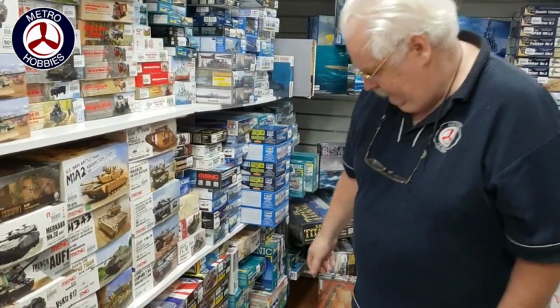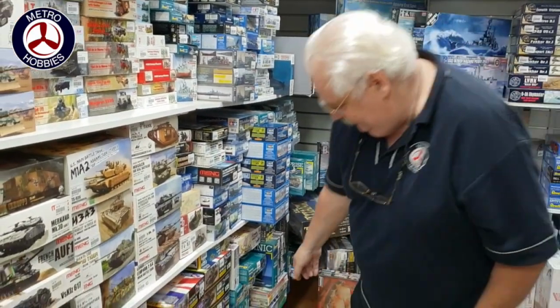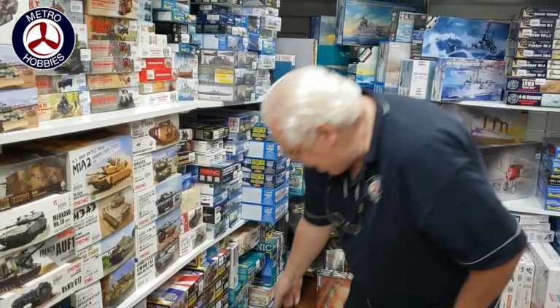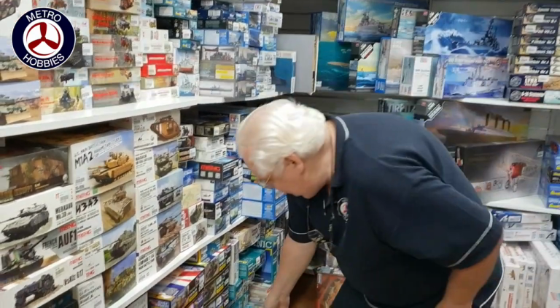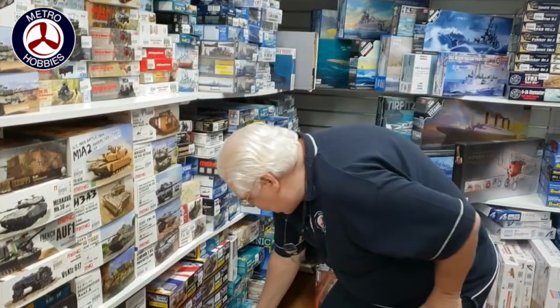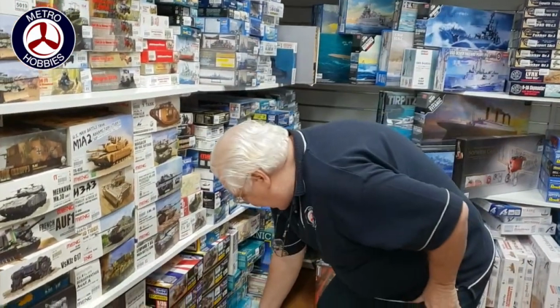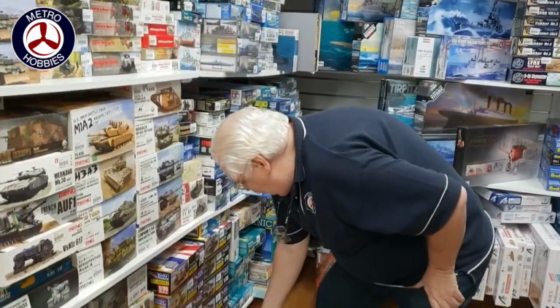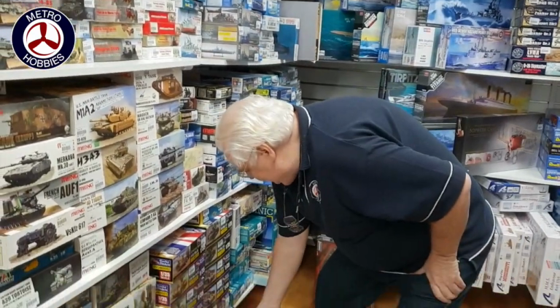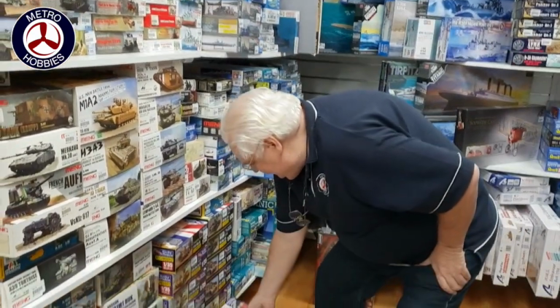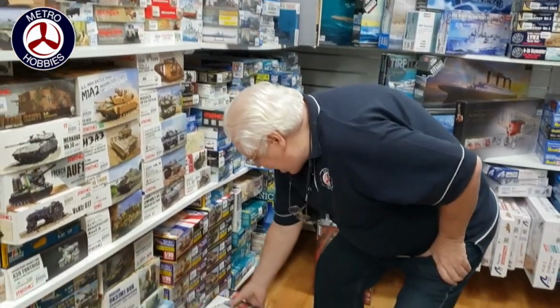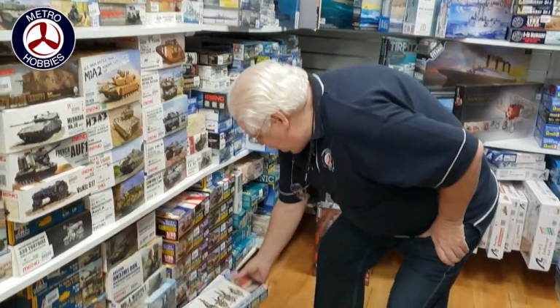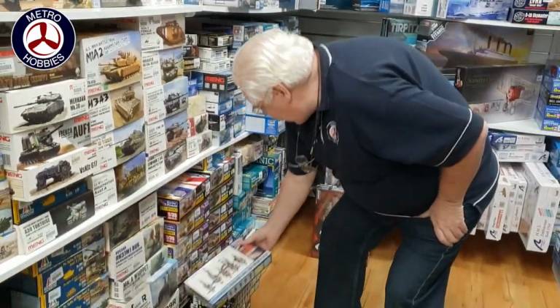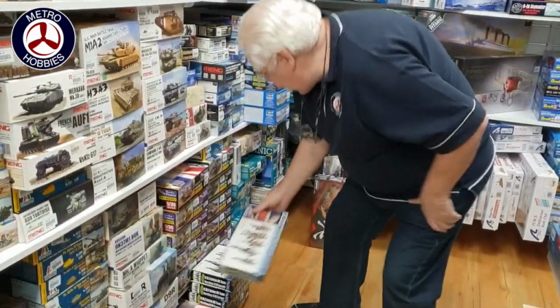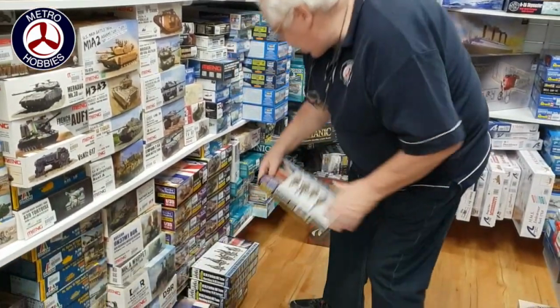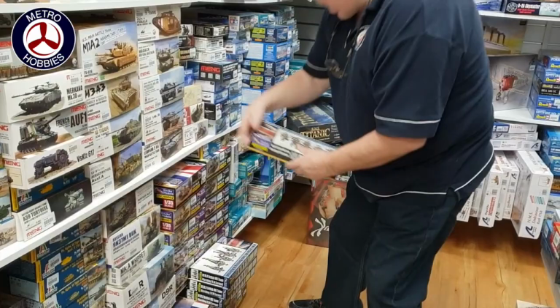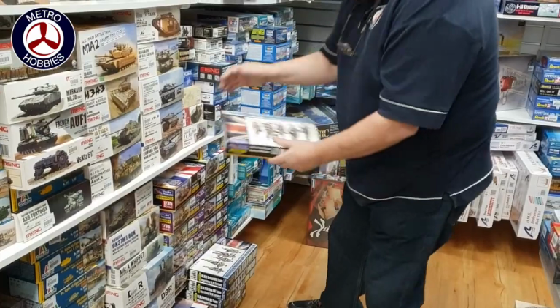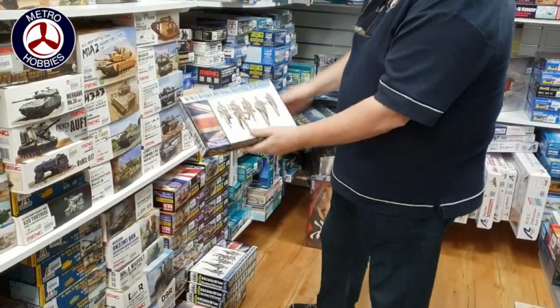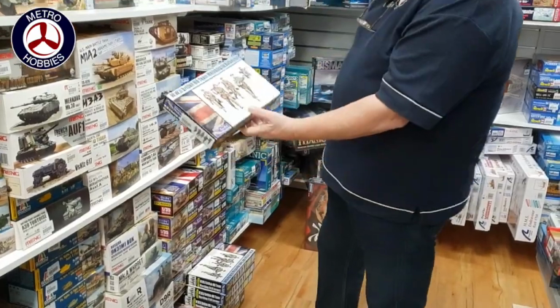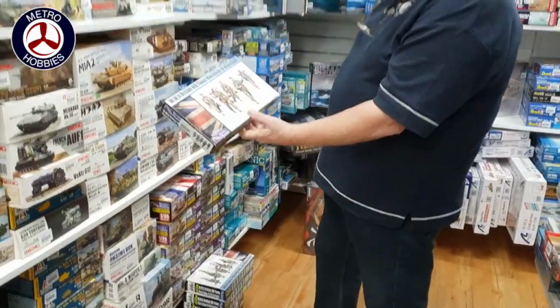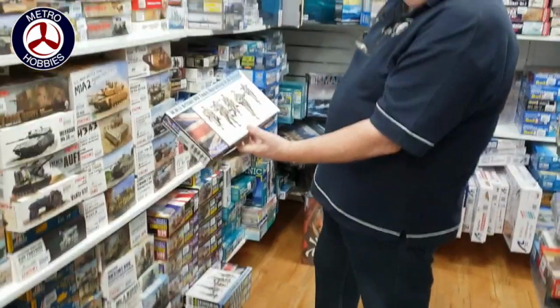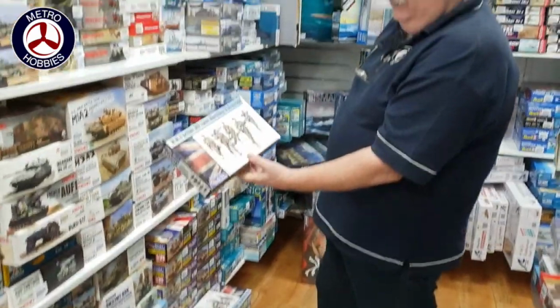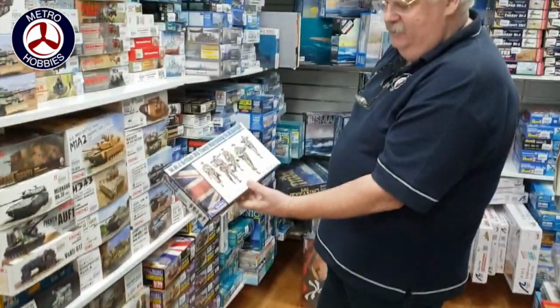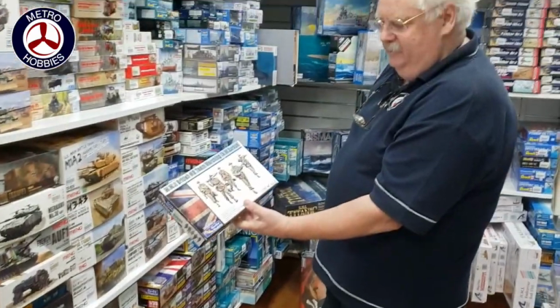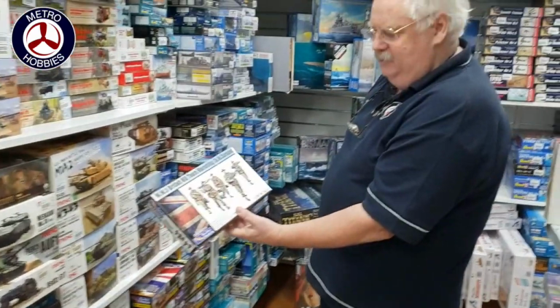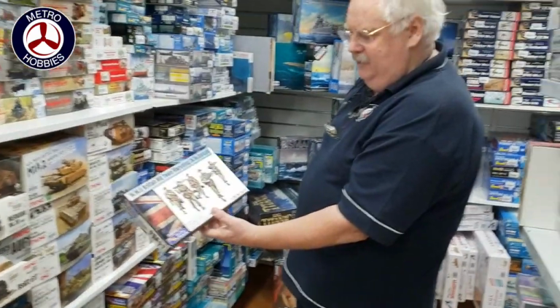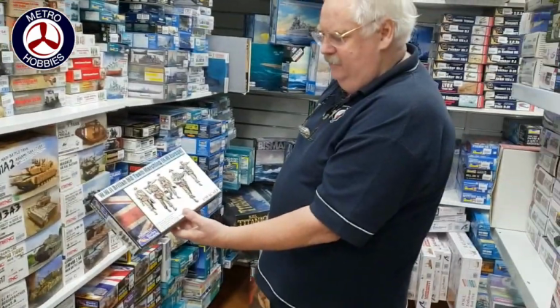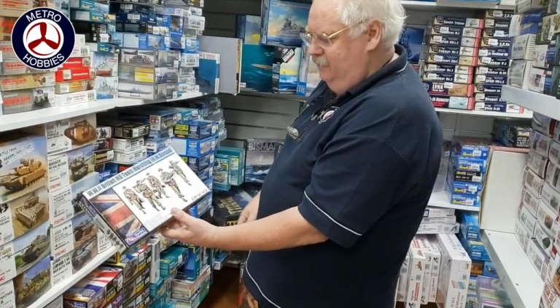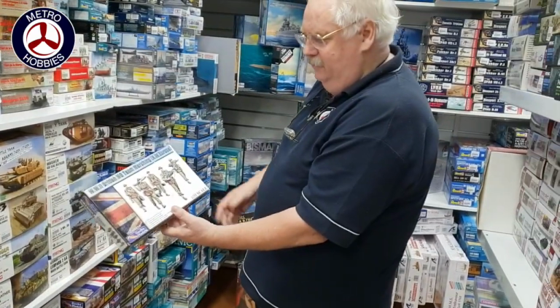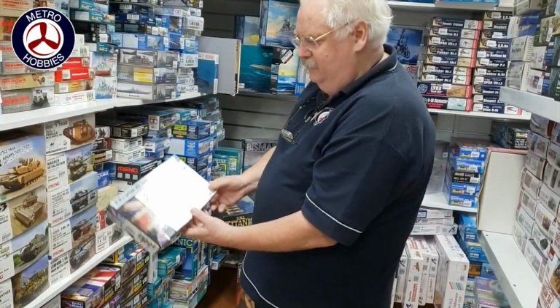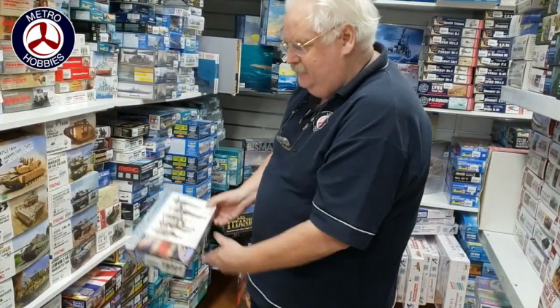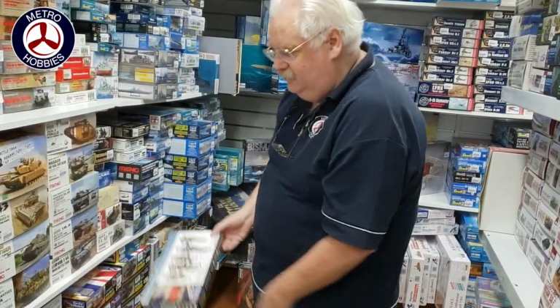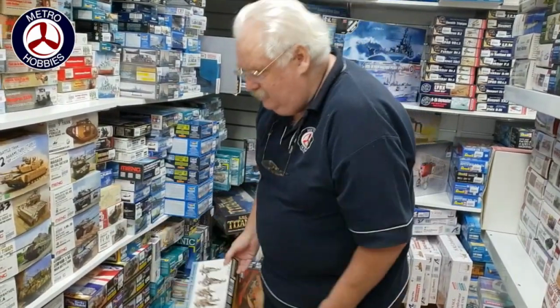Figure sets from Gecko Models — that's the German machine gun crew, North West Europe.